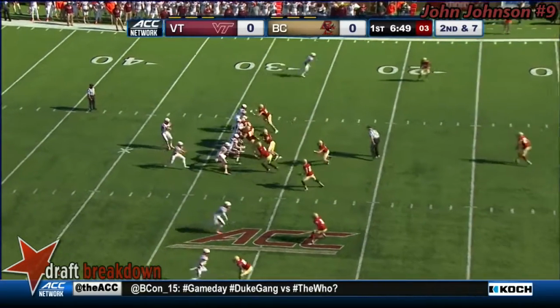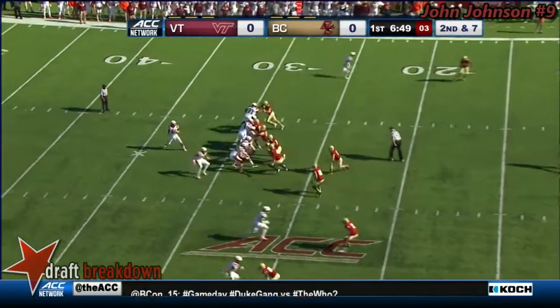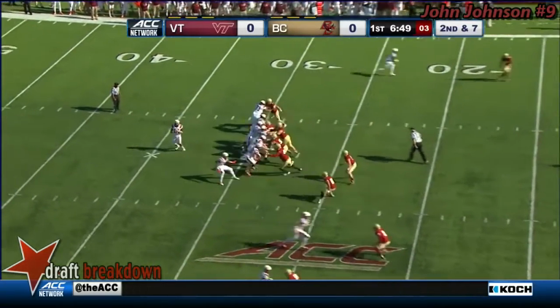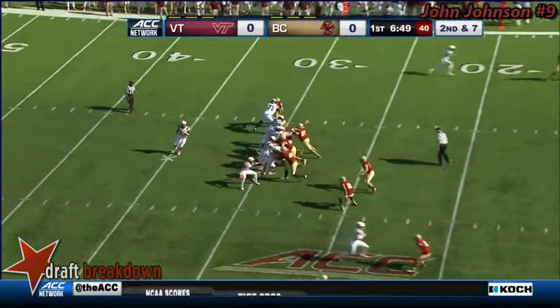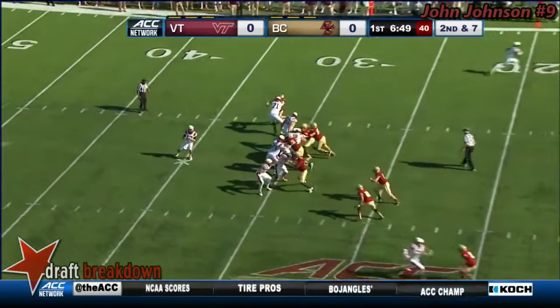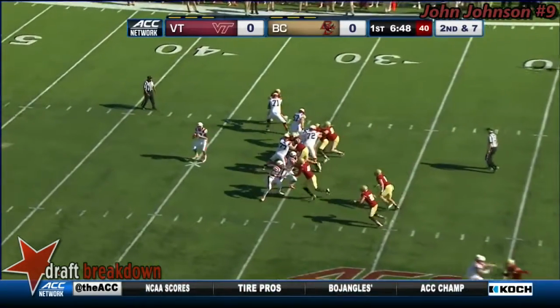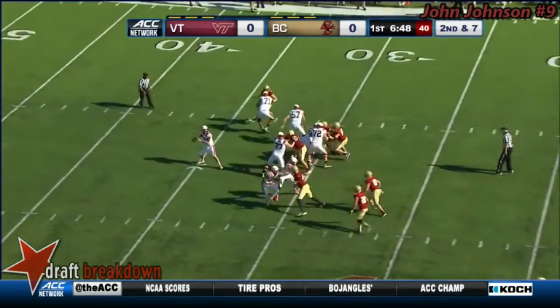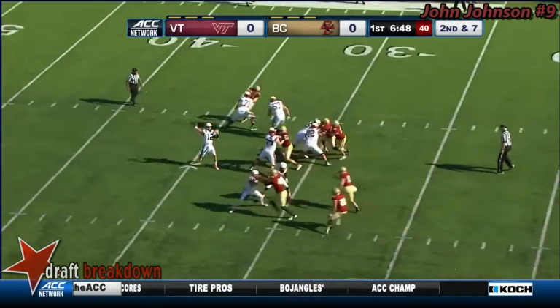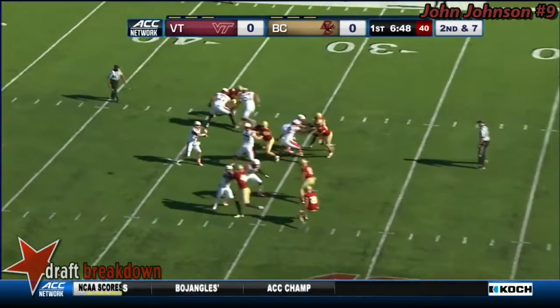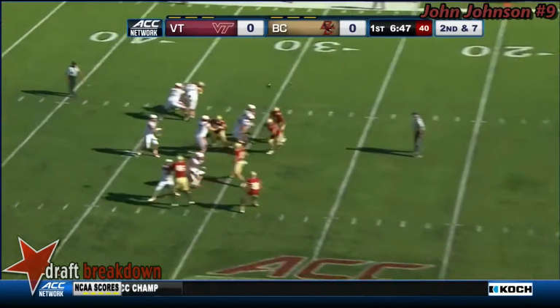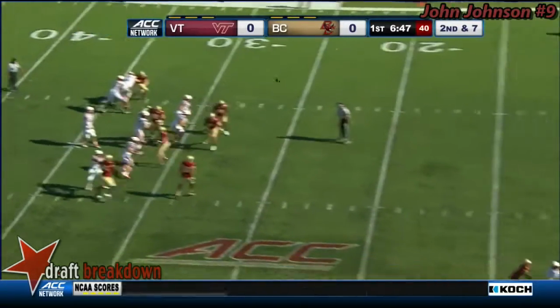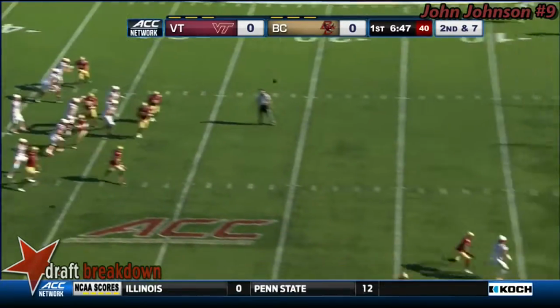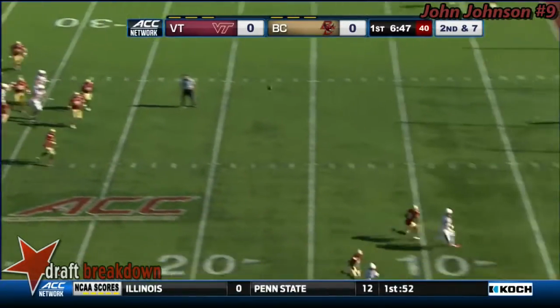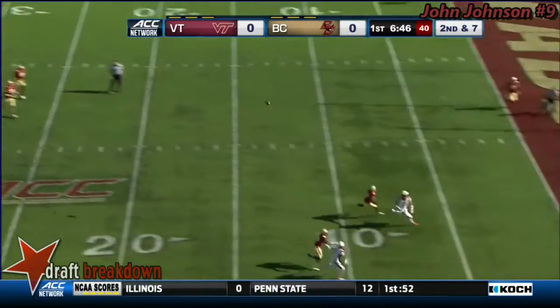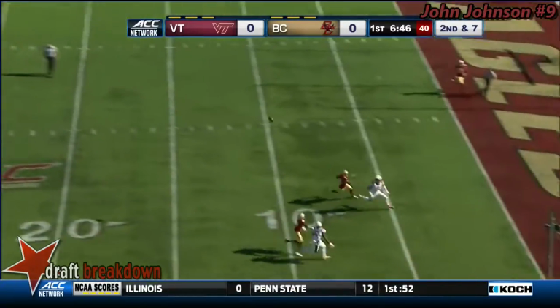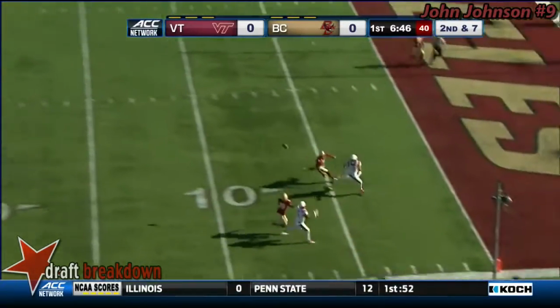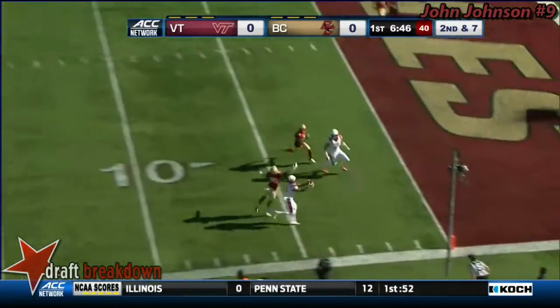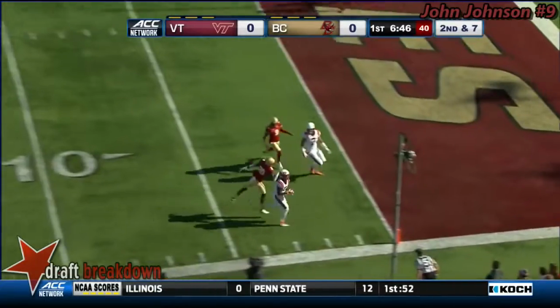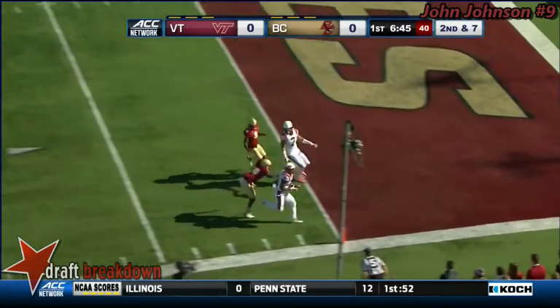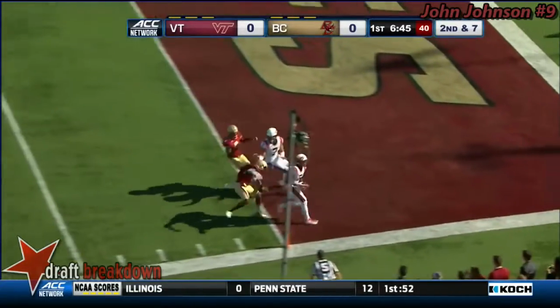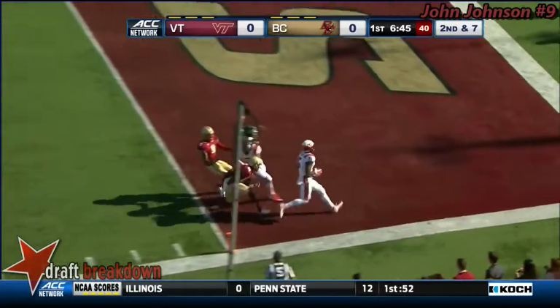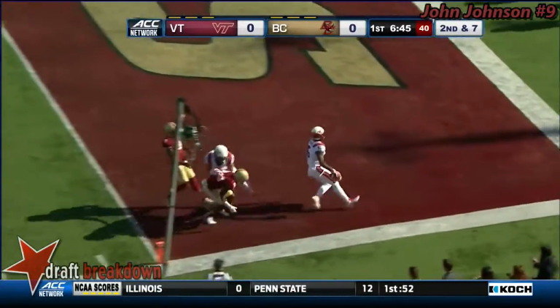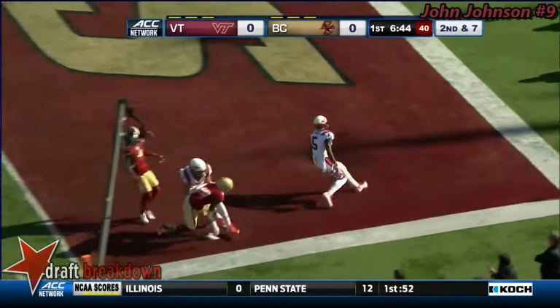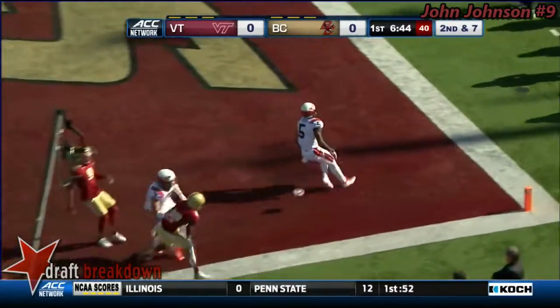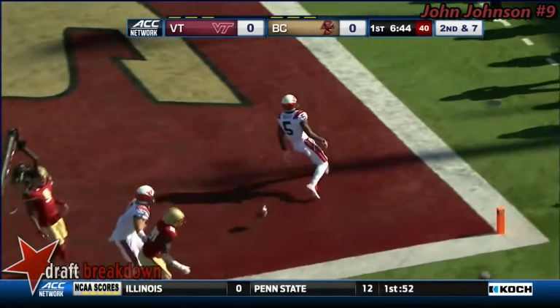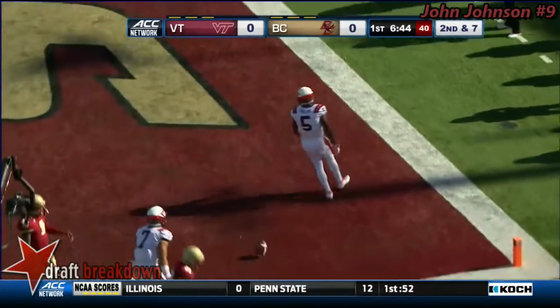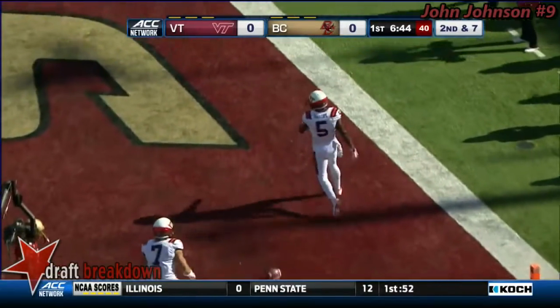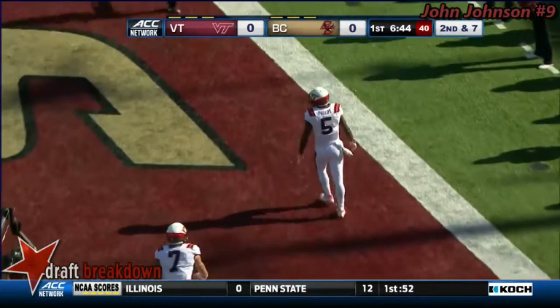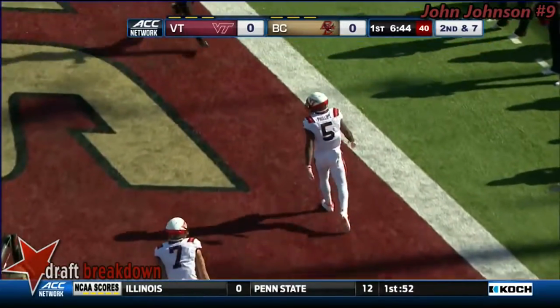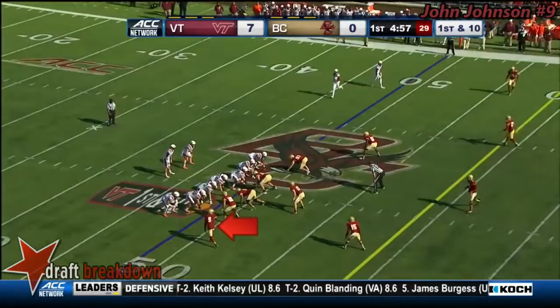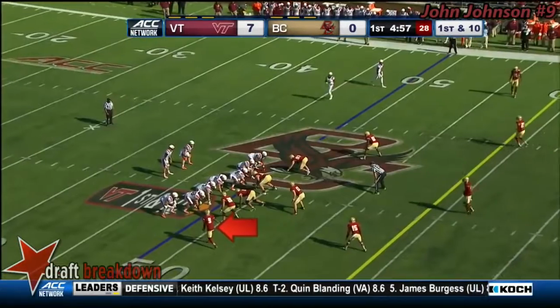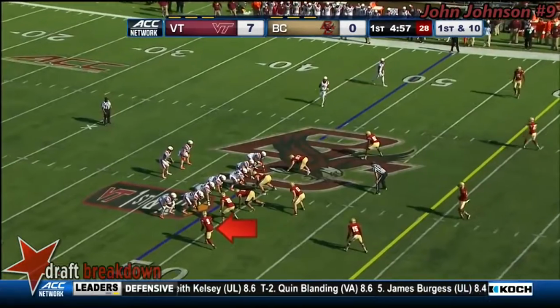Here comes the blitz. Brewer throws over the top, and it's caught for a Virginia Tech touchdown. Defense.